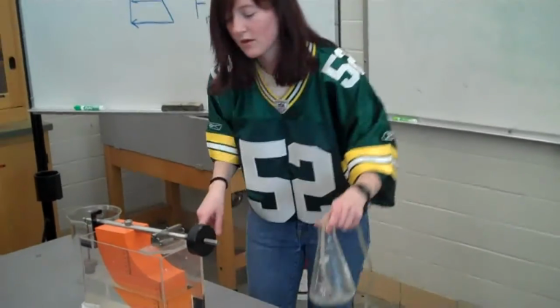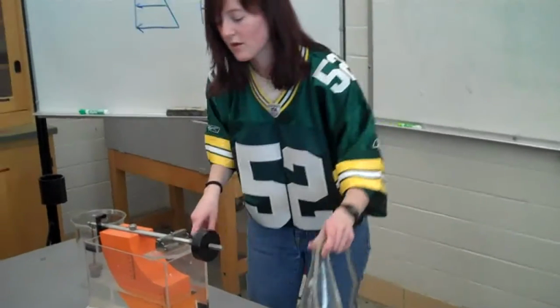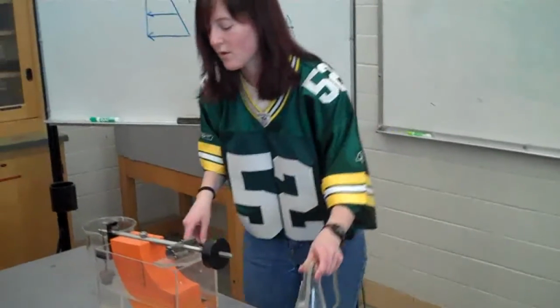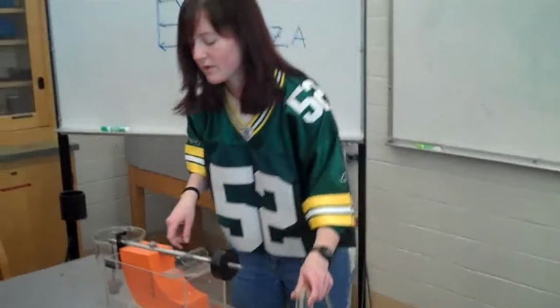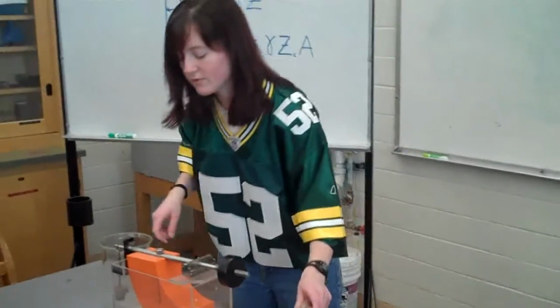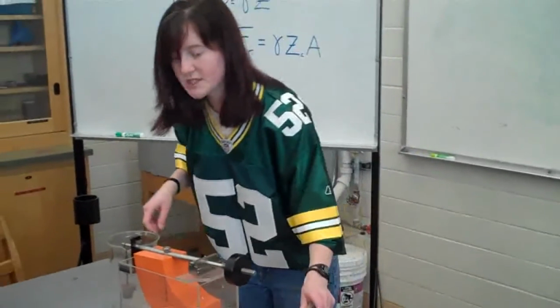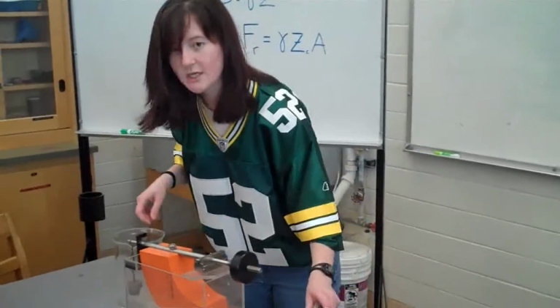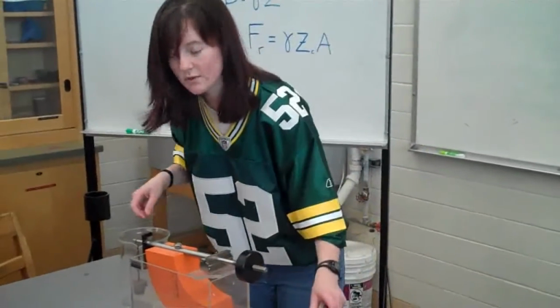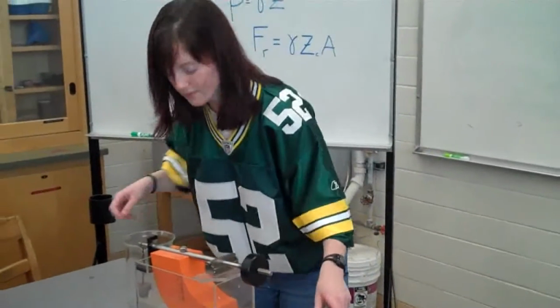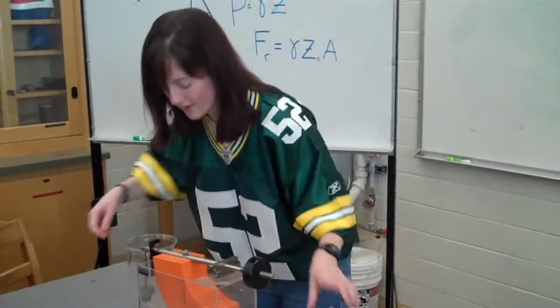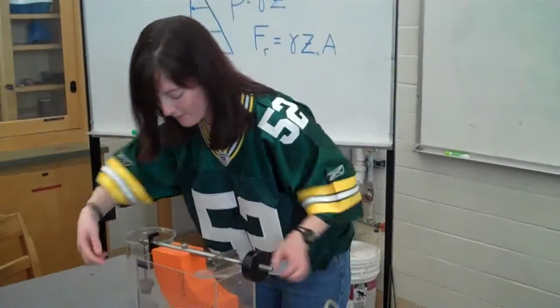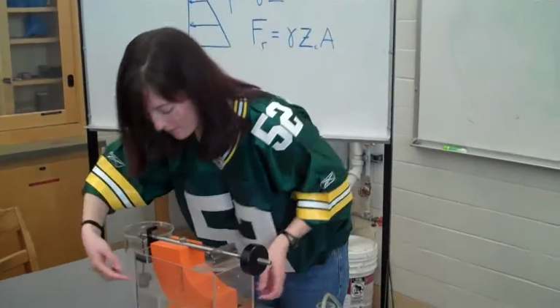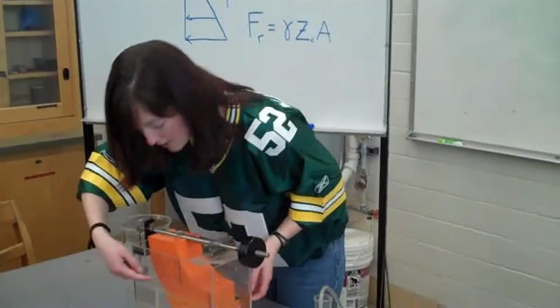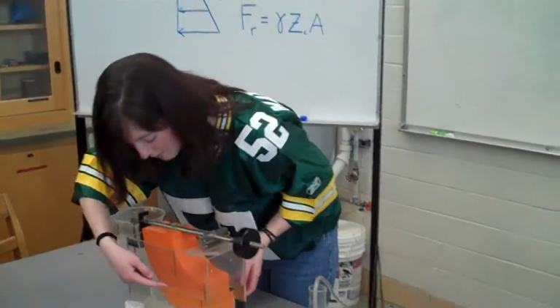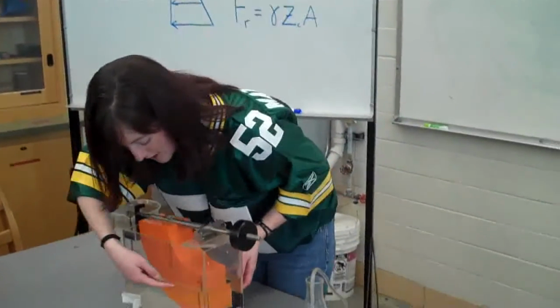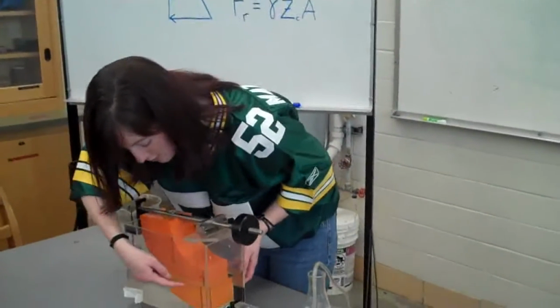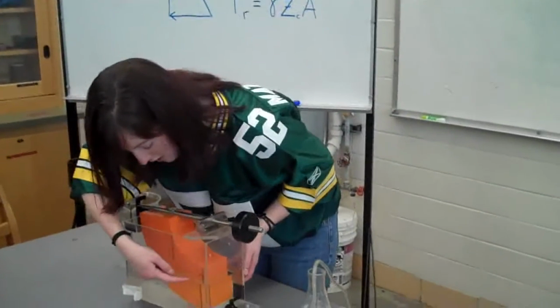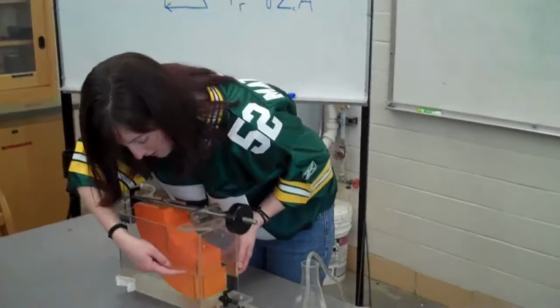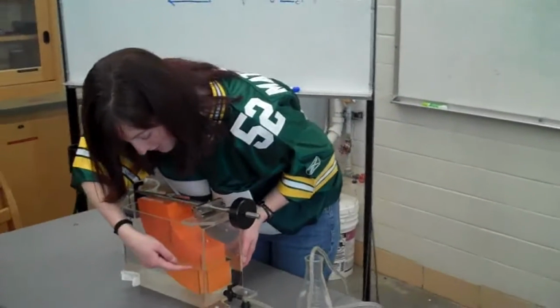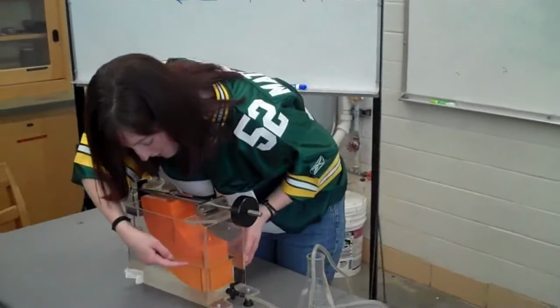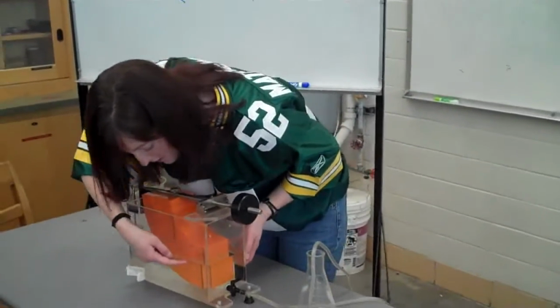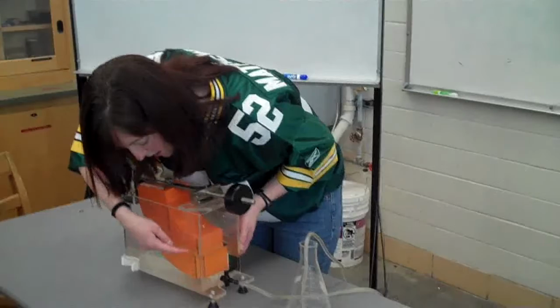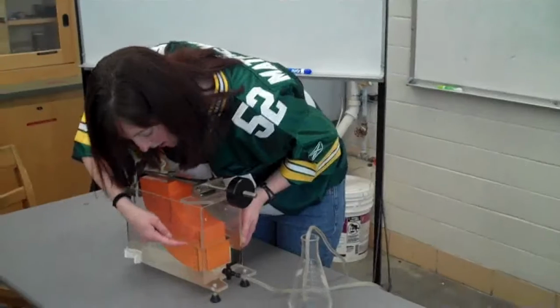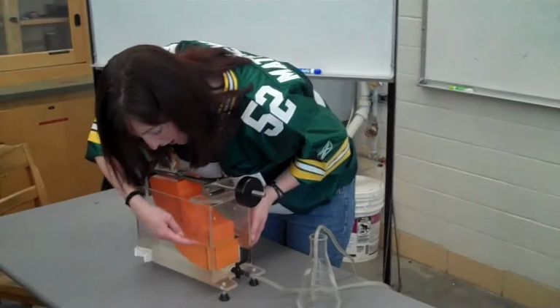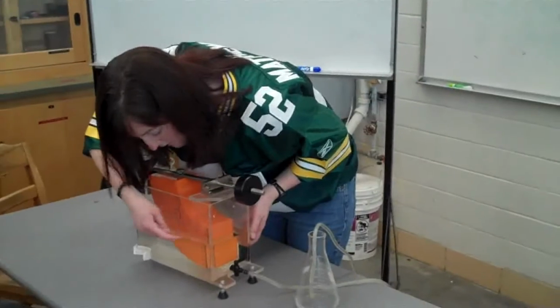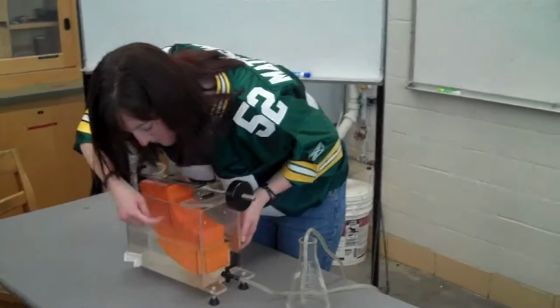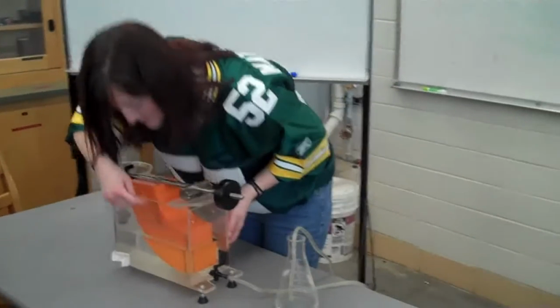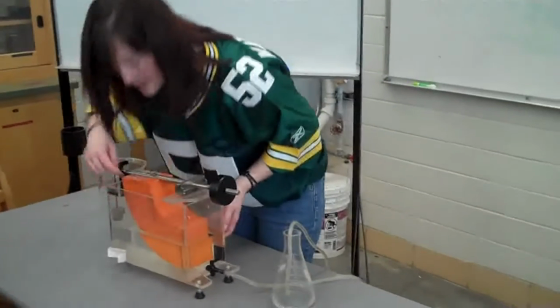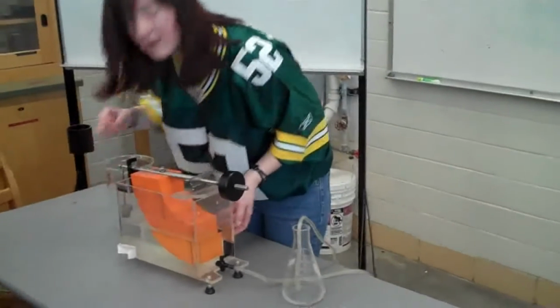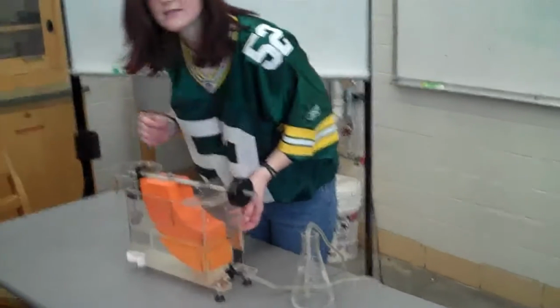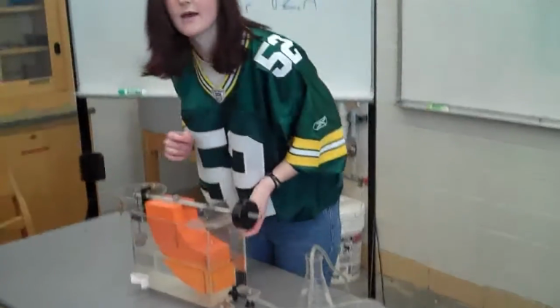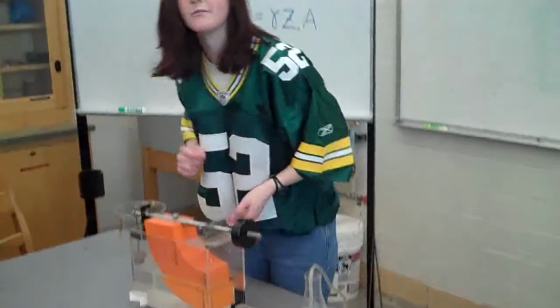When you've reached equilibrium, read the water level off of the scale inside.